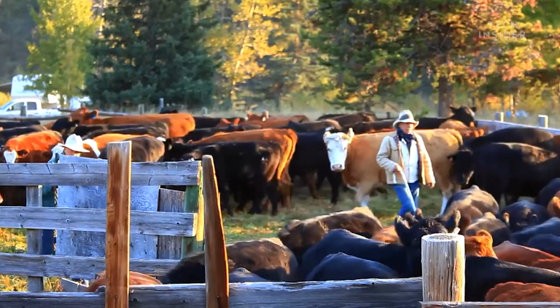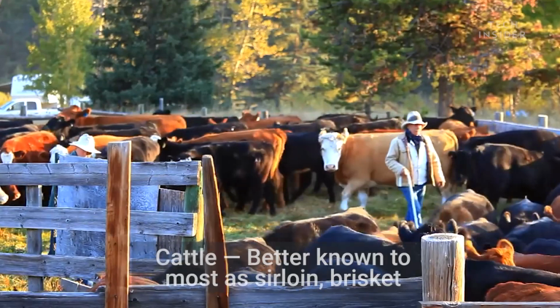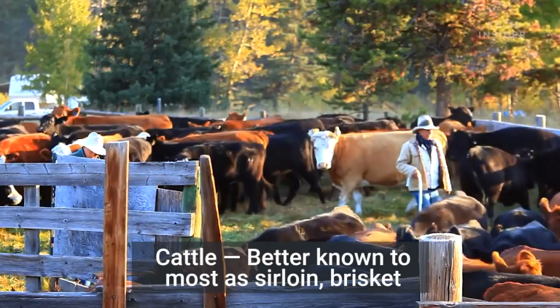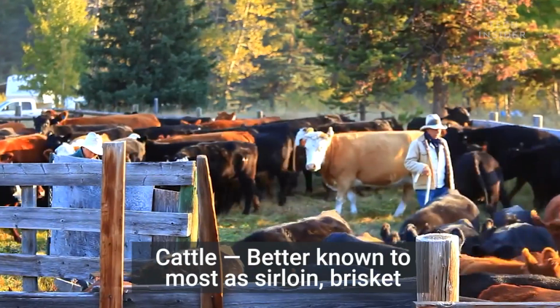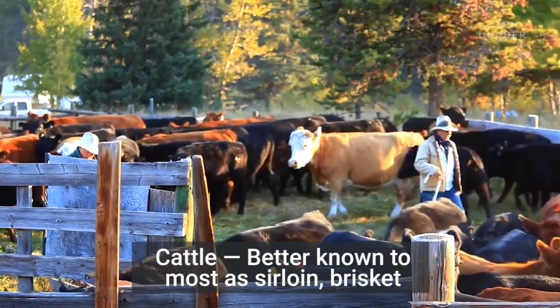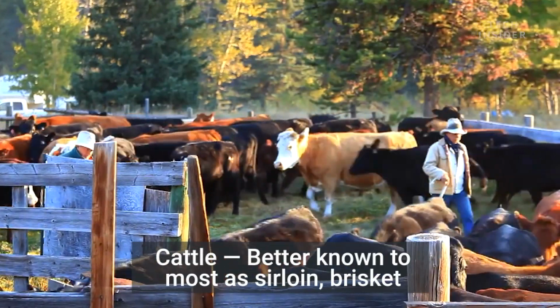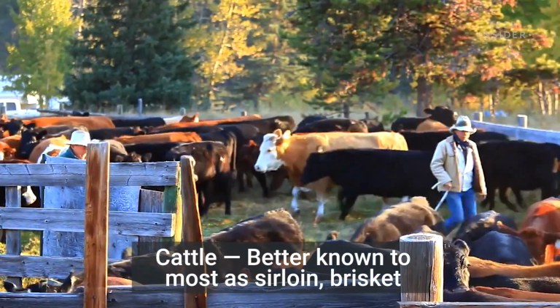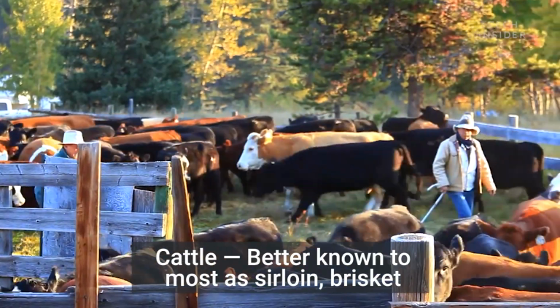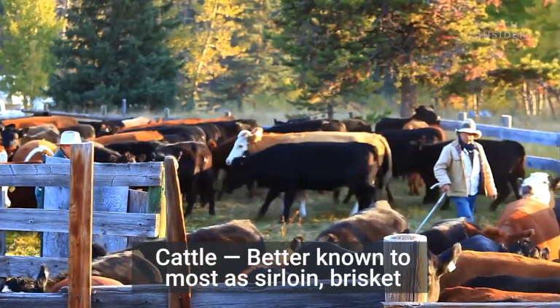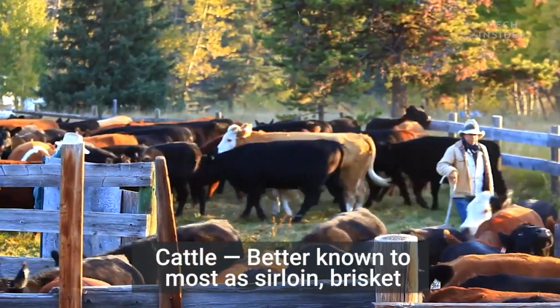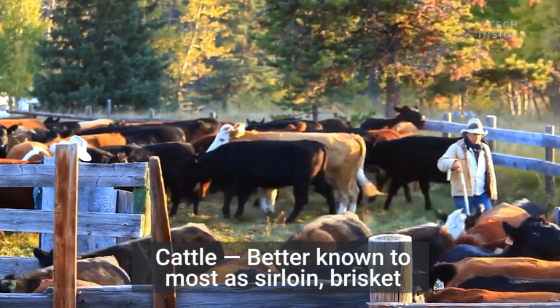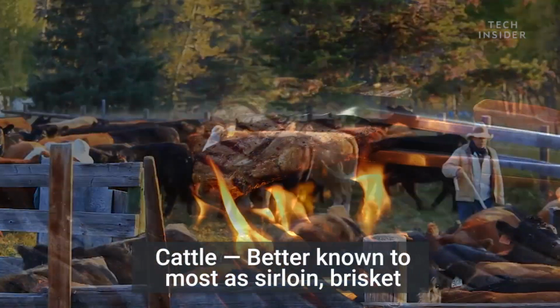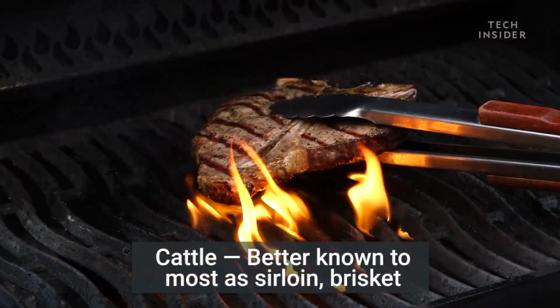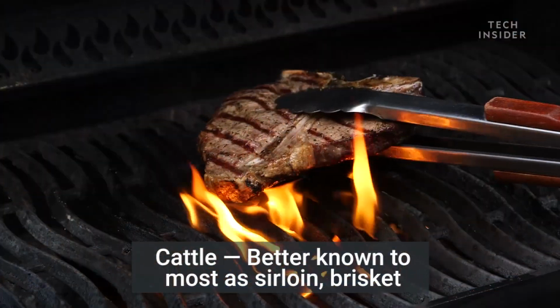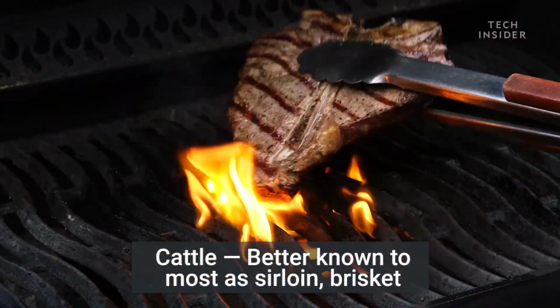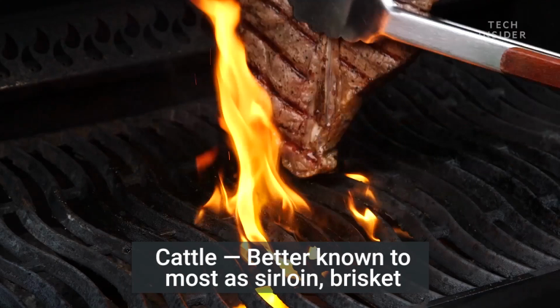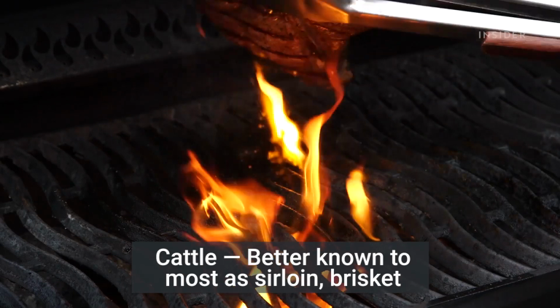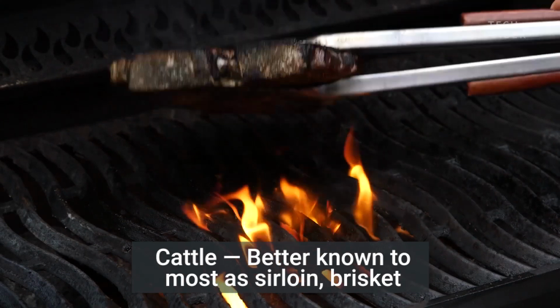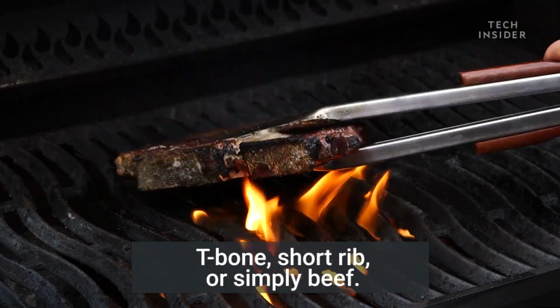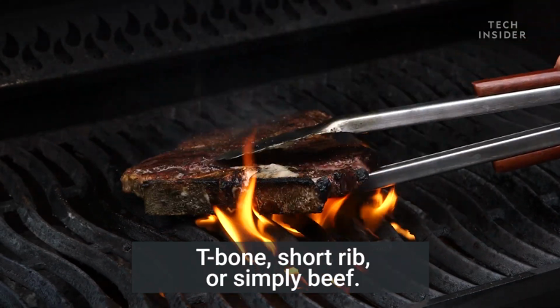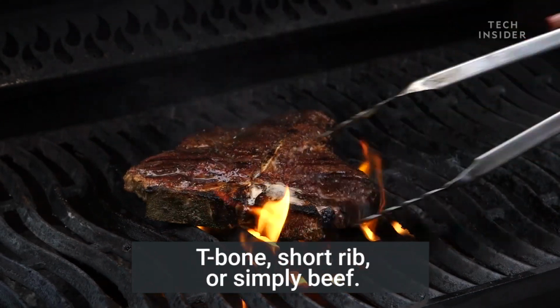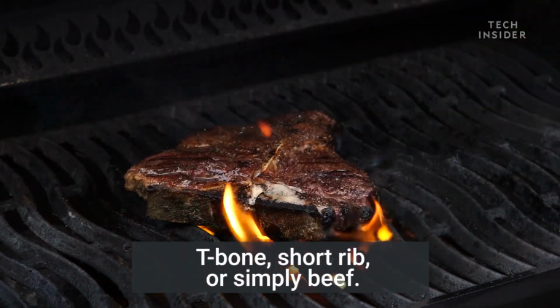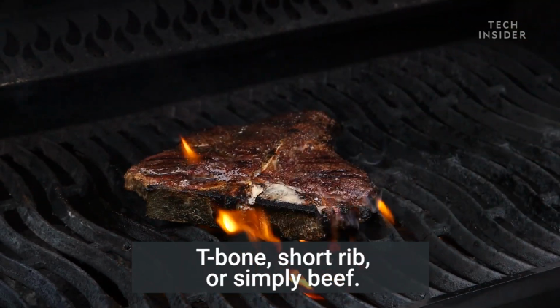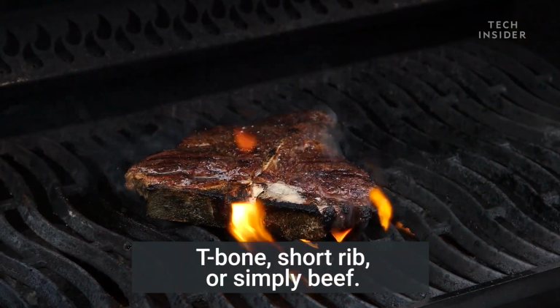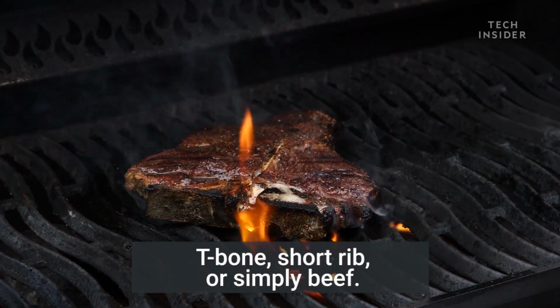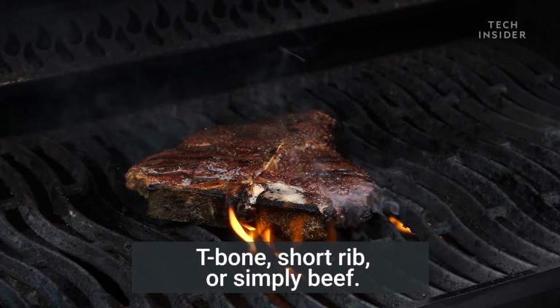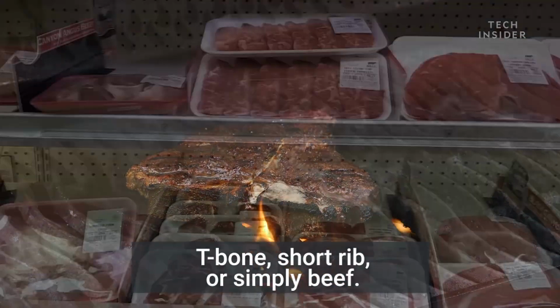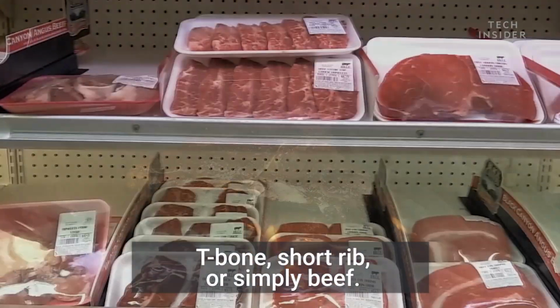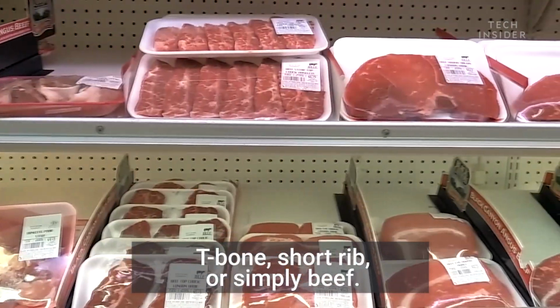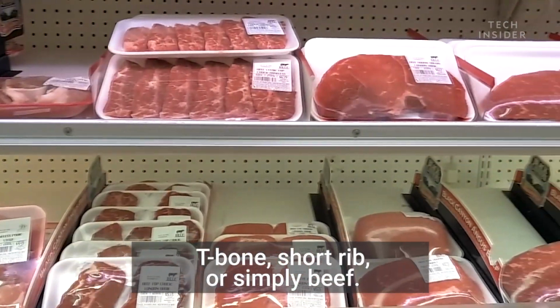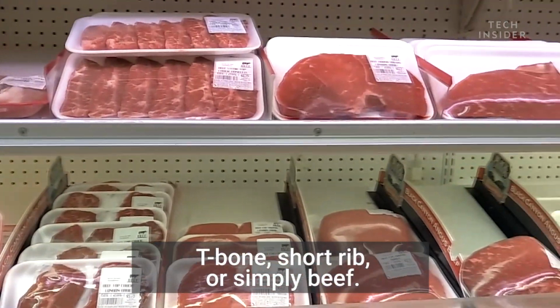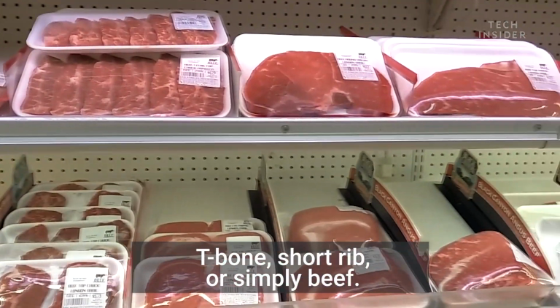Cattle, better known to most as sirloin, brisket, t-bone, short rib, or simply beef.